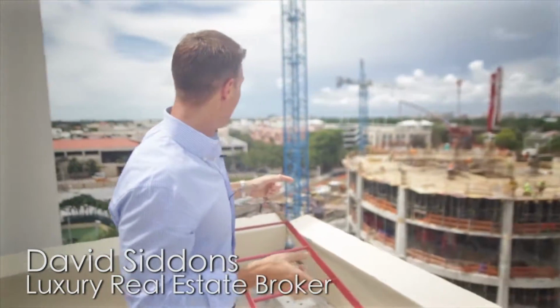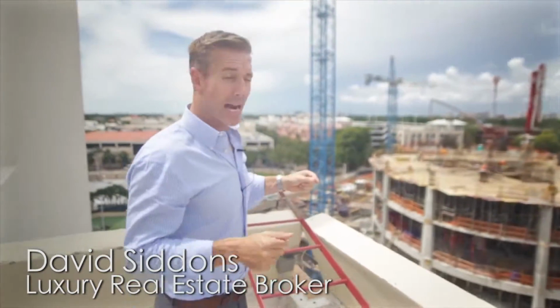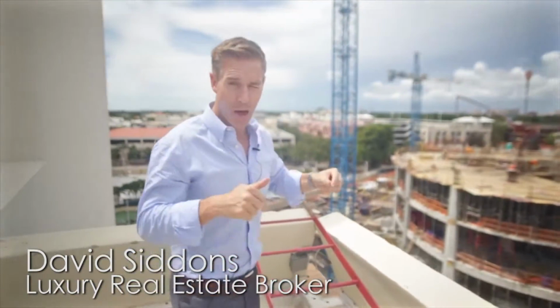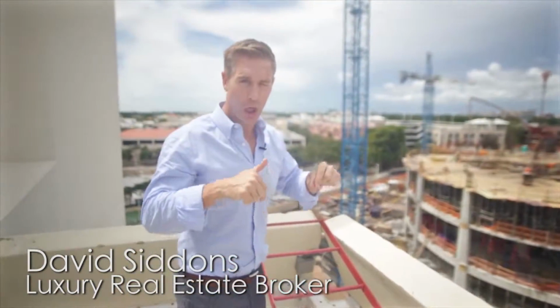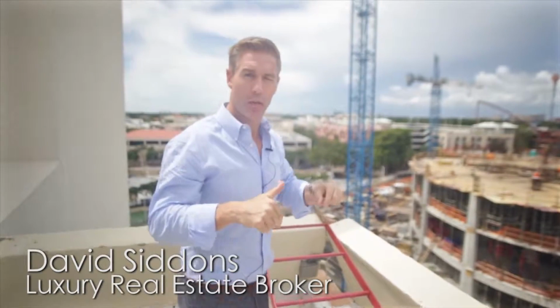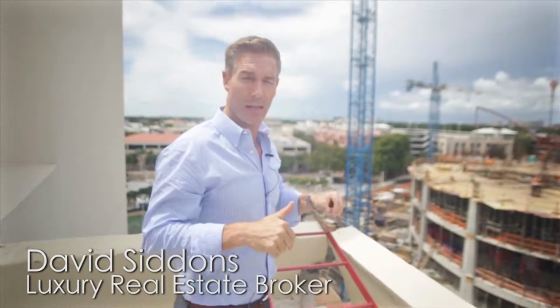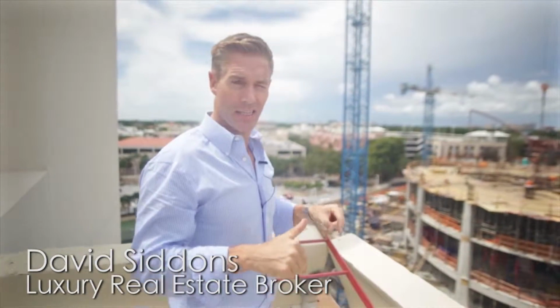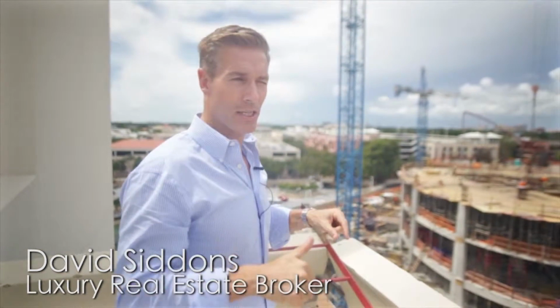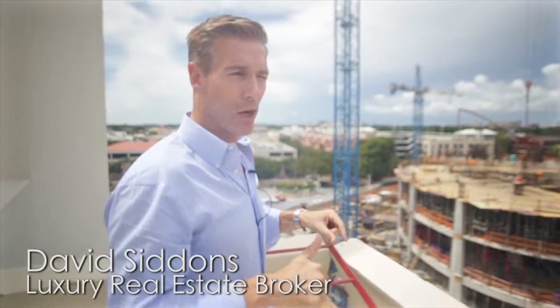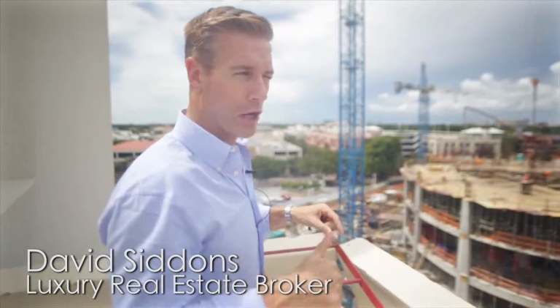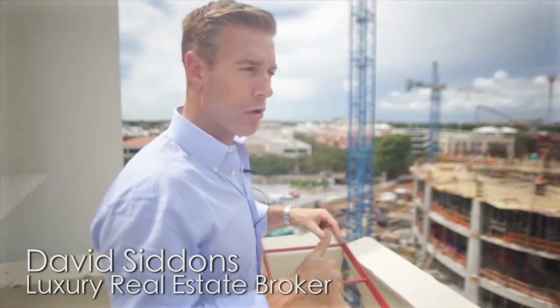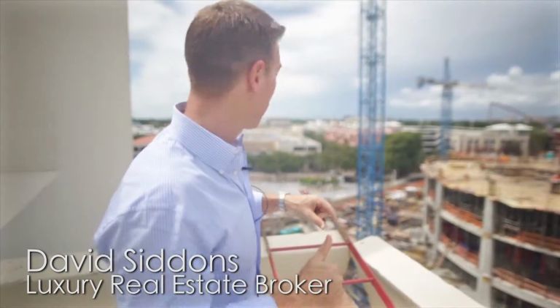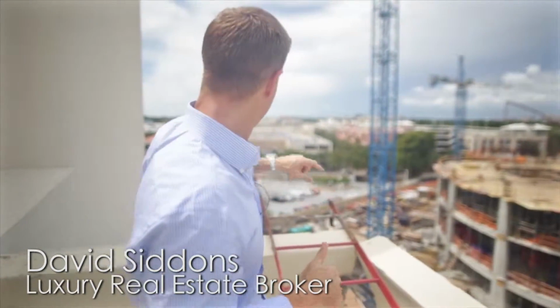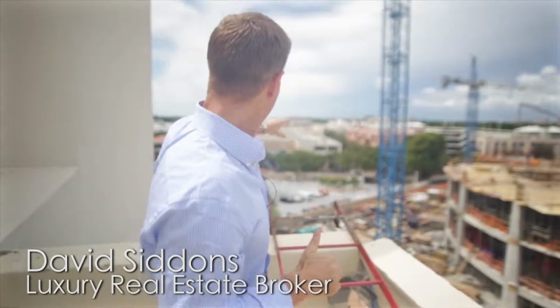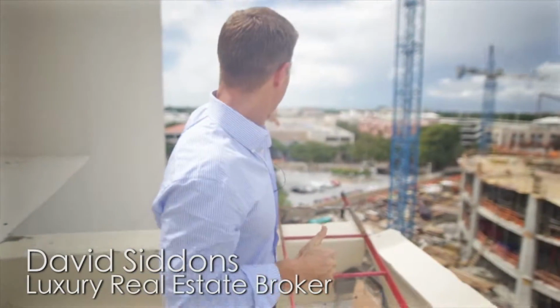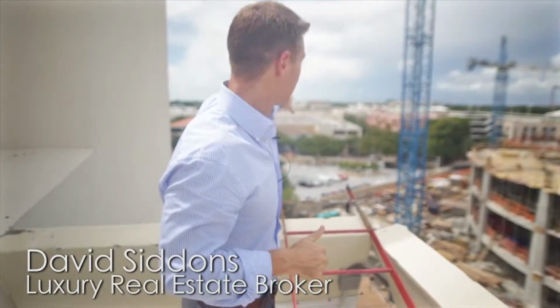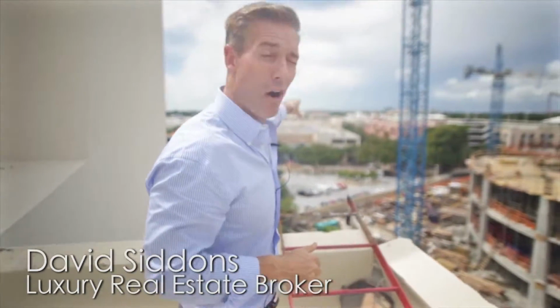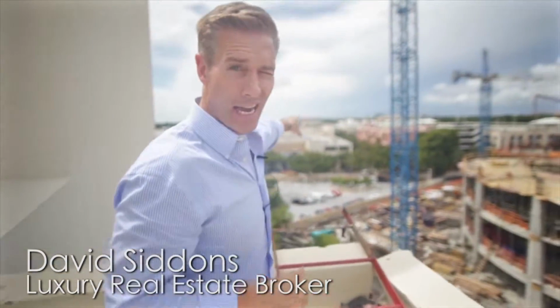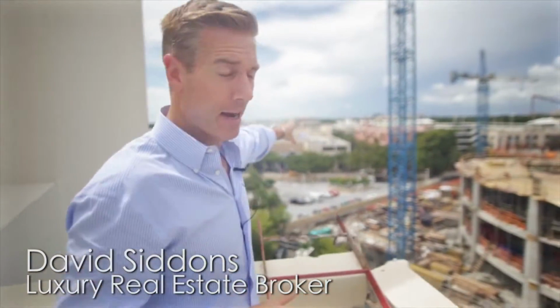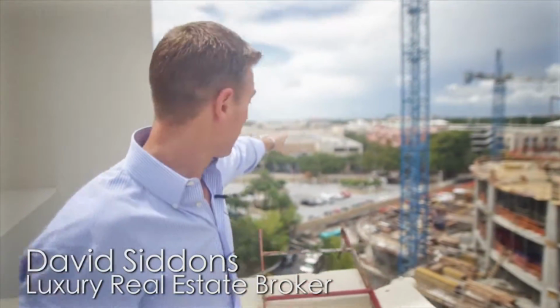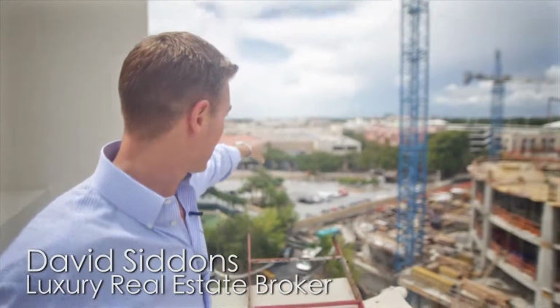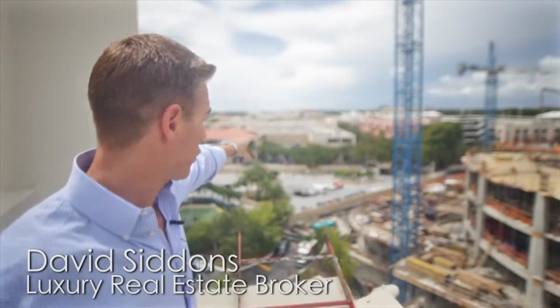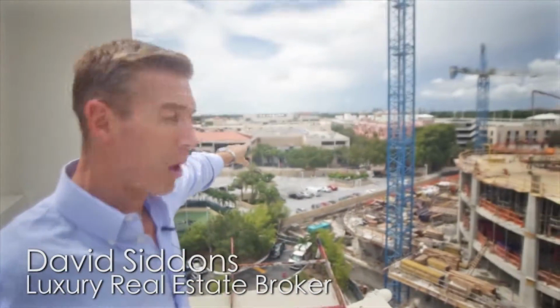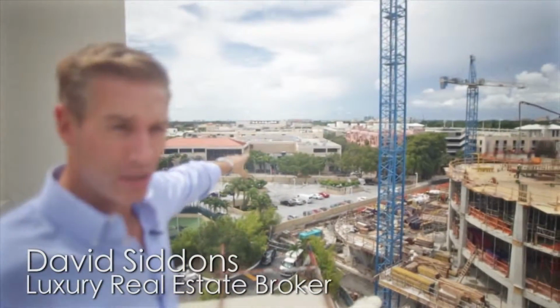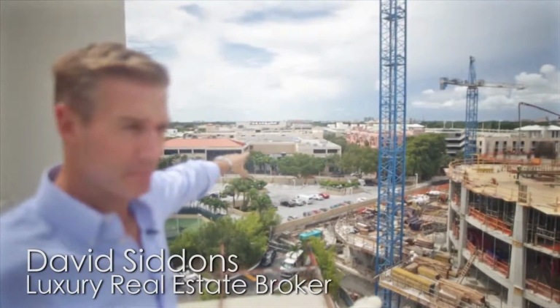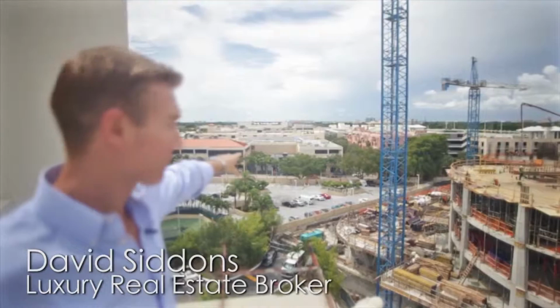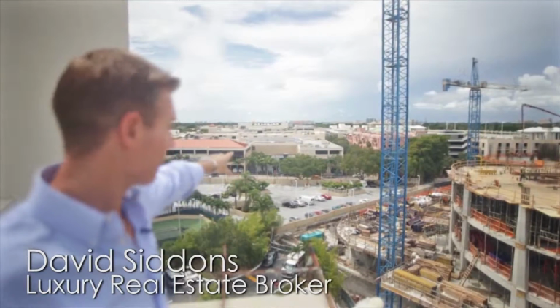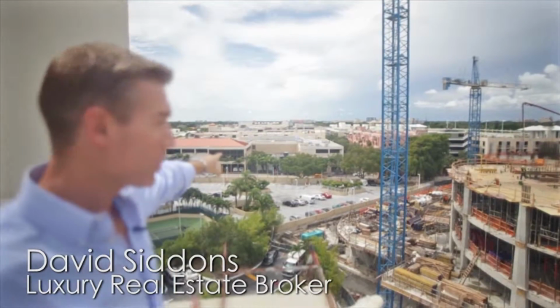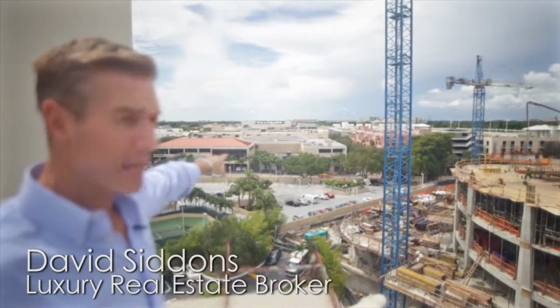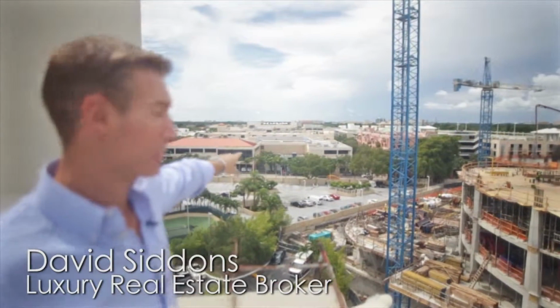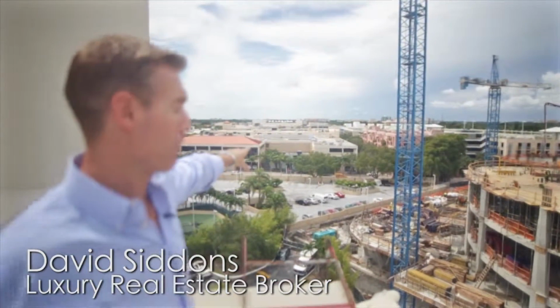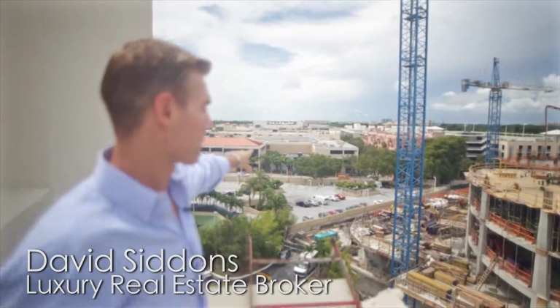And how close we are to the center of Coconut Grove — well, it's actually right here. It's two blocks. Not even two blocks.